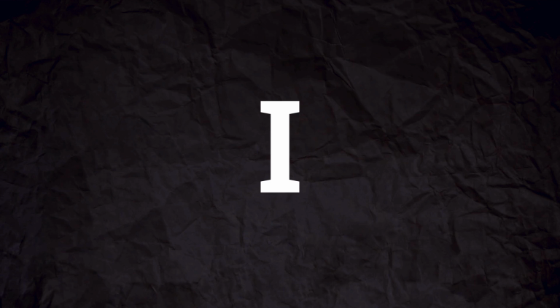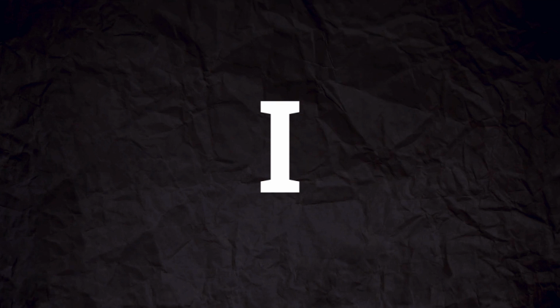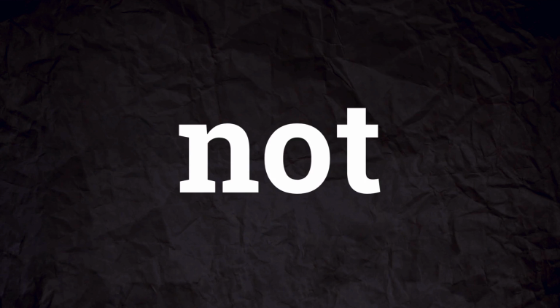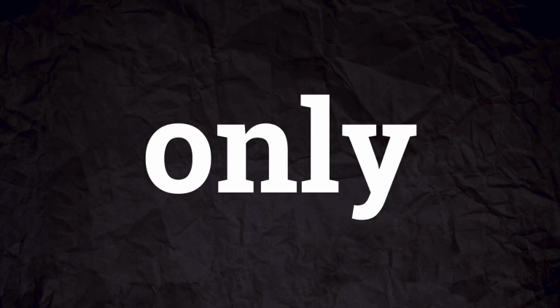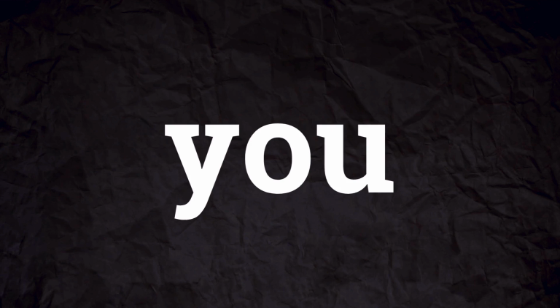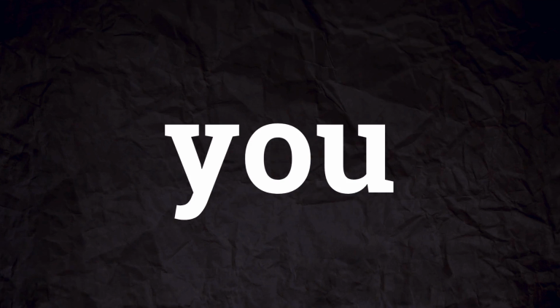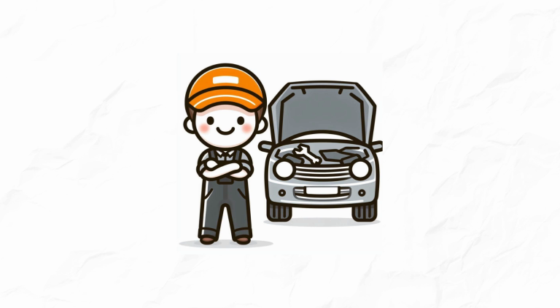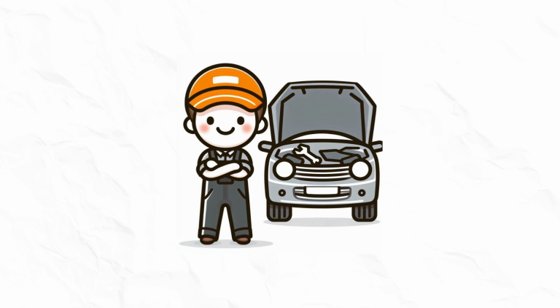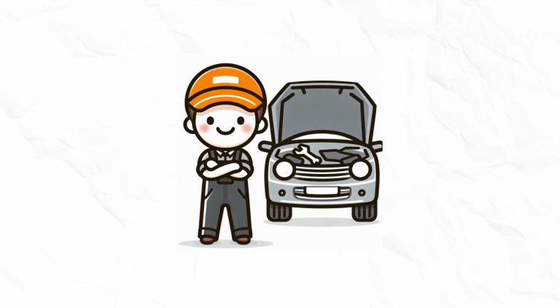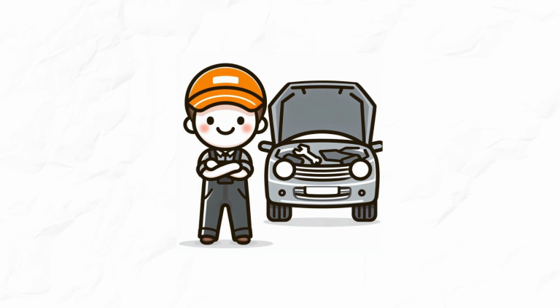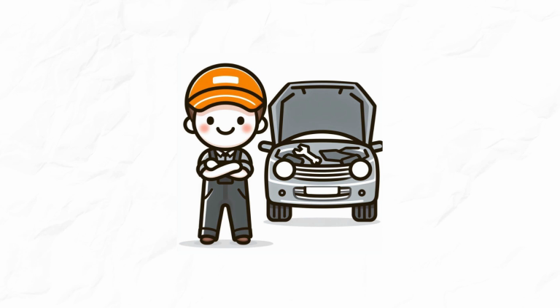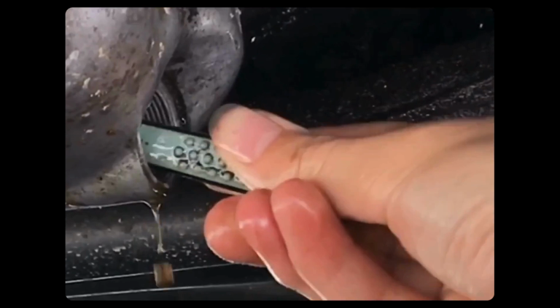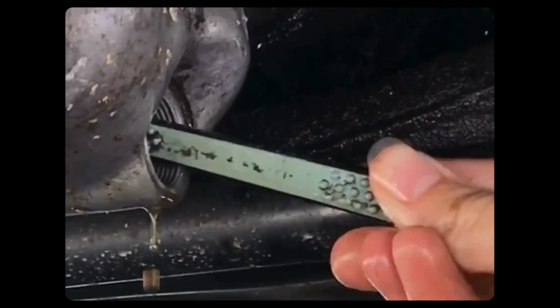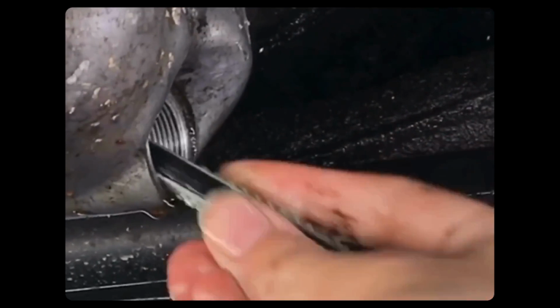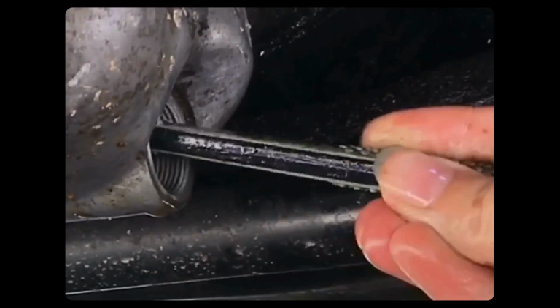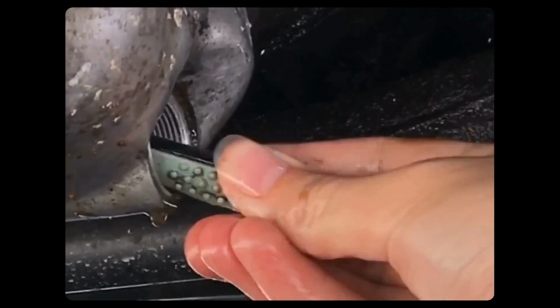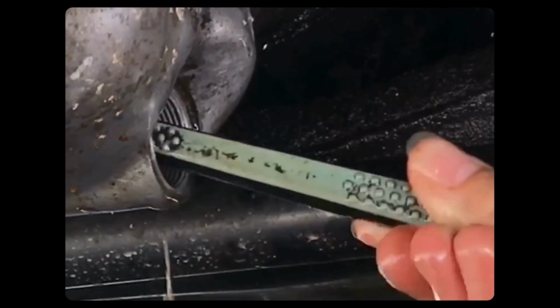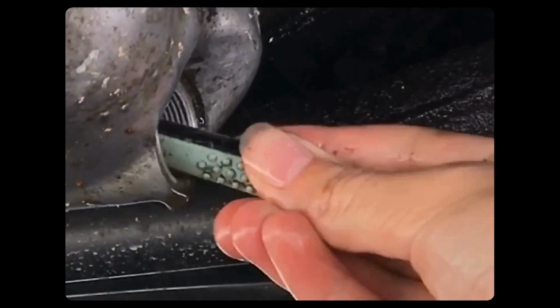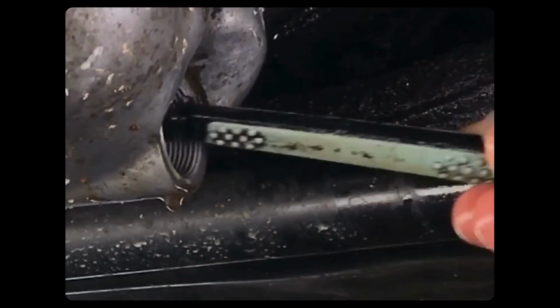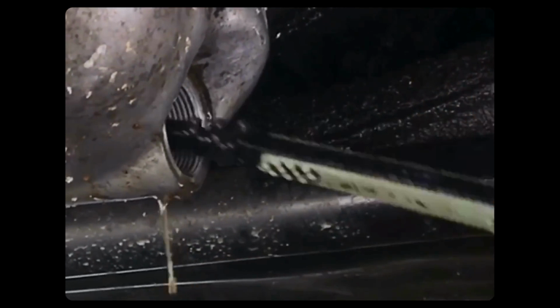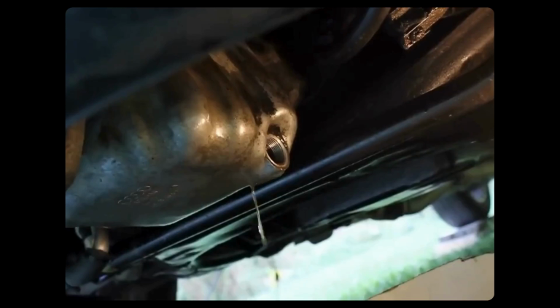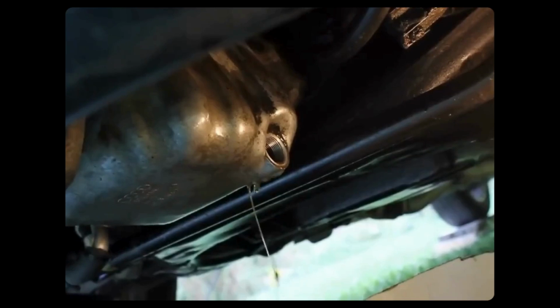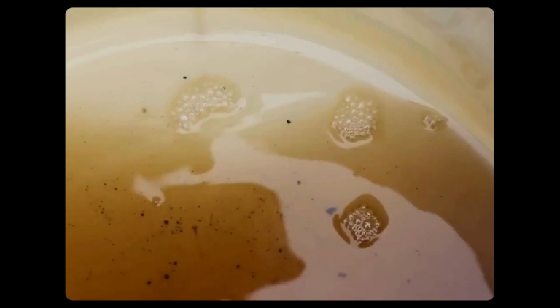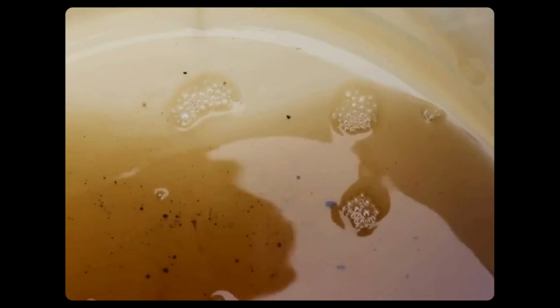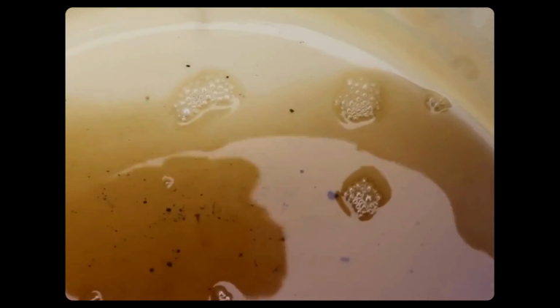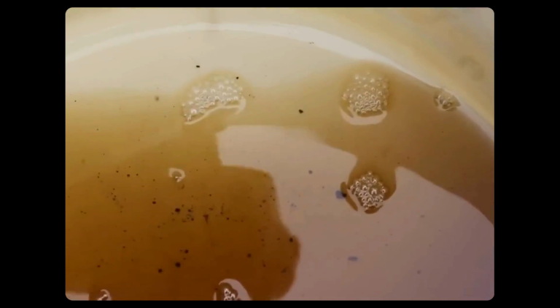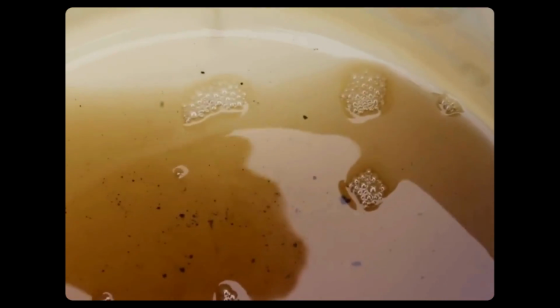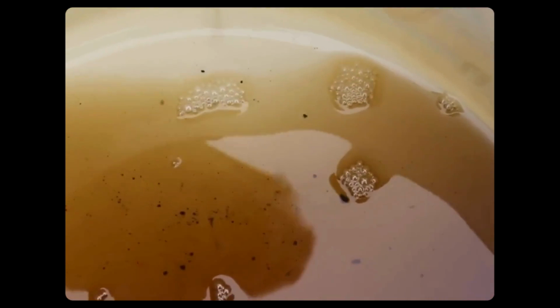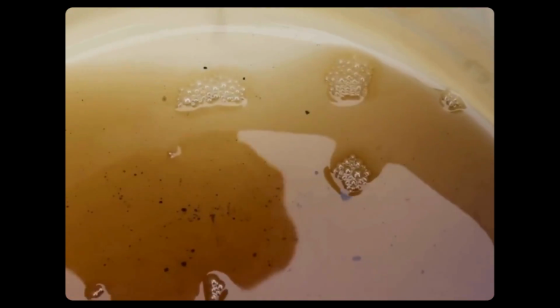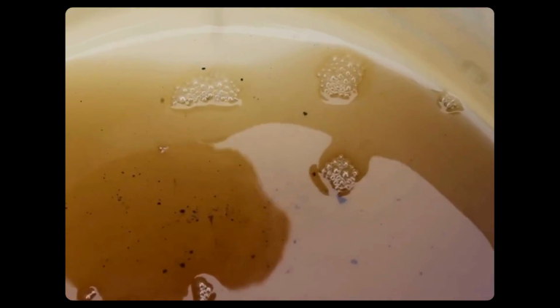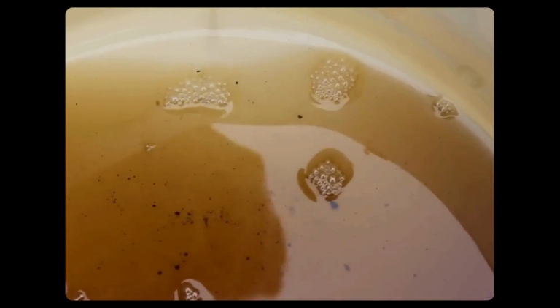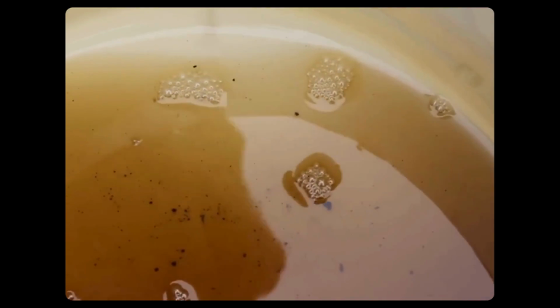I'll not only show you how to diagnose the problem, but also reveal effective ways to clear those stubborn blockages and restore smooth oil flow.